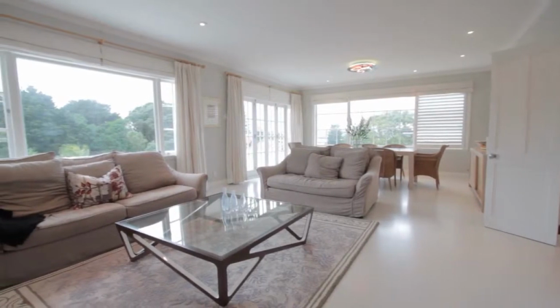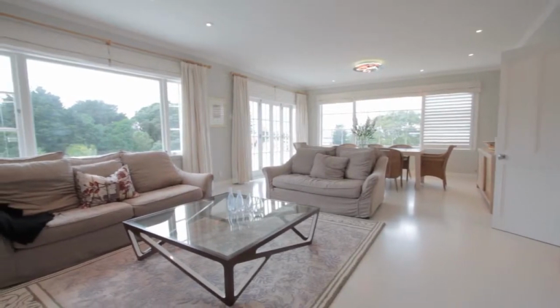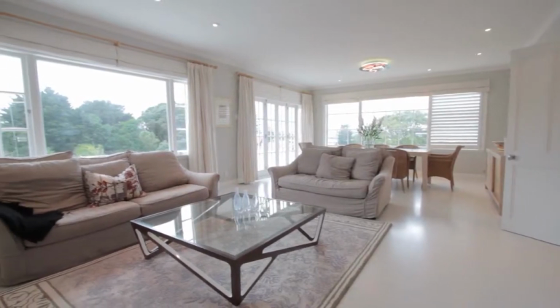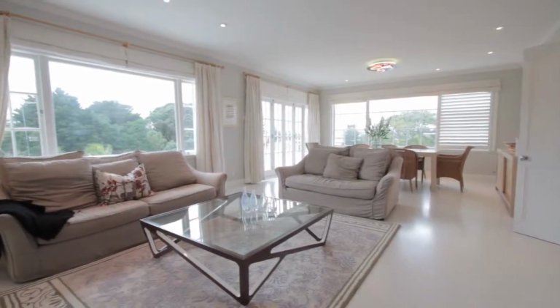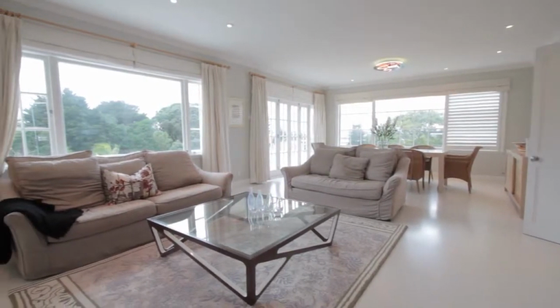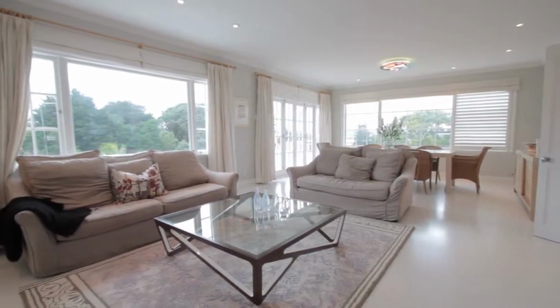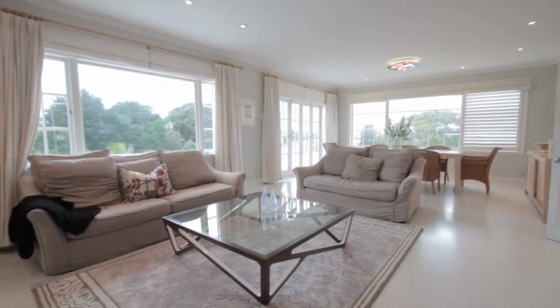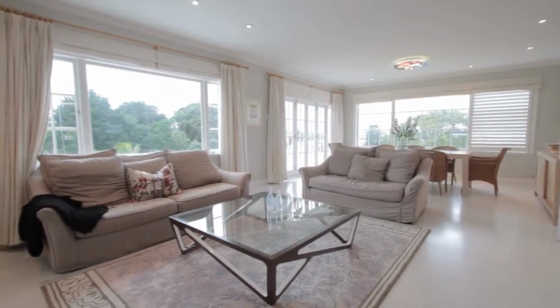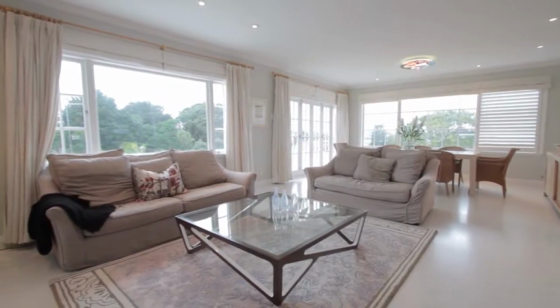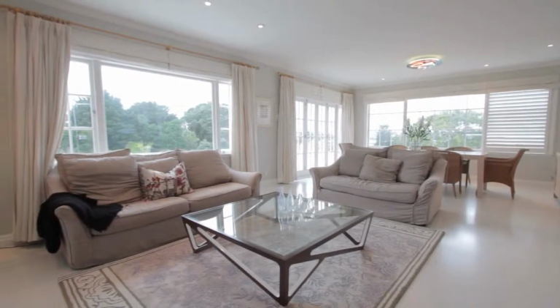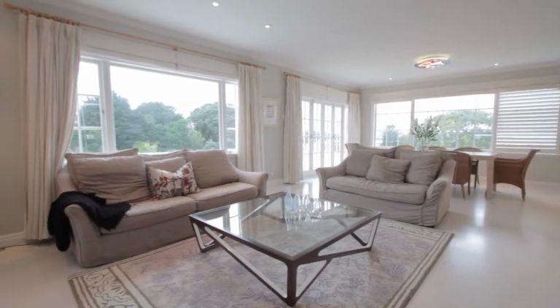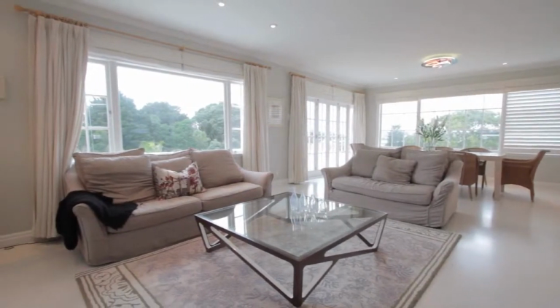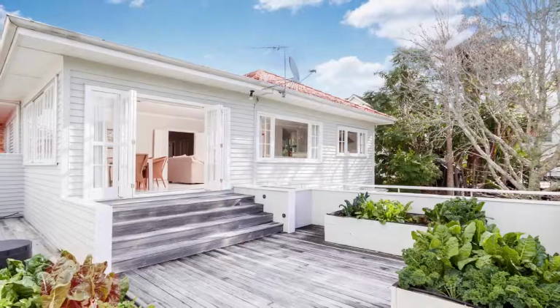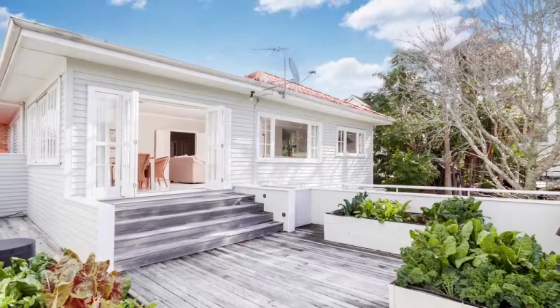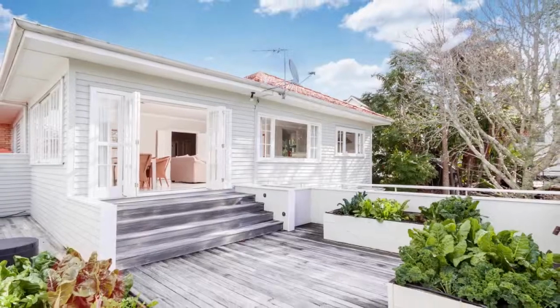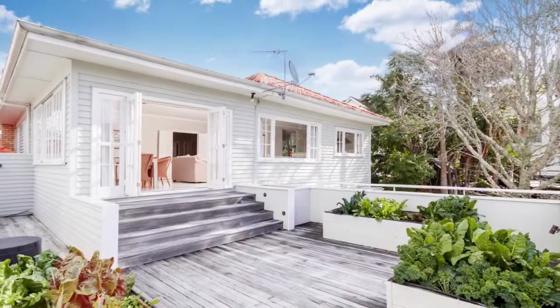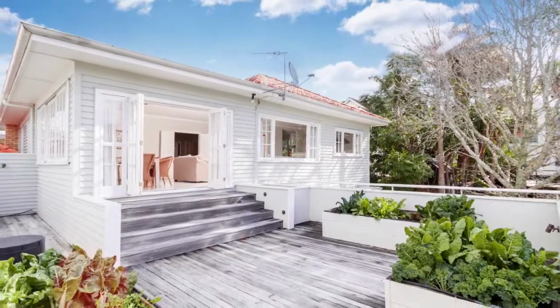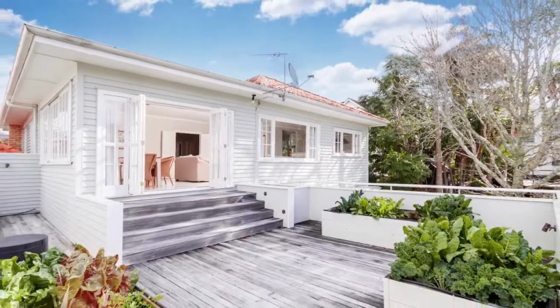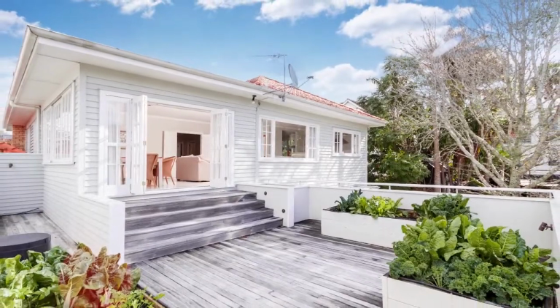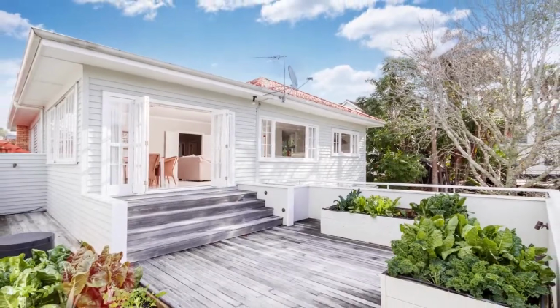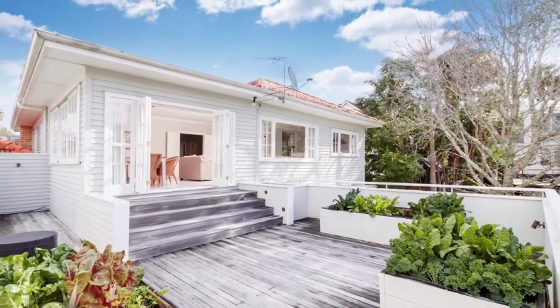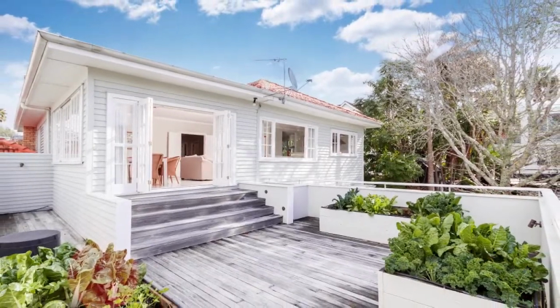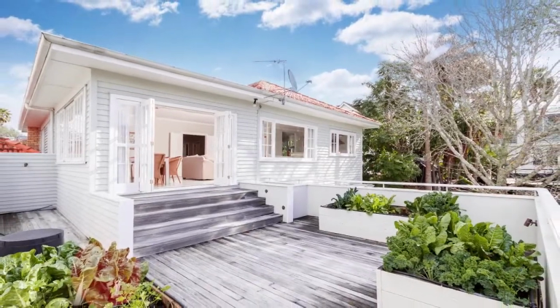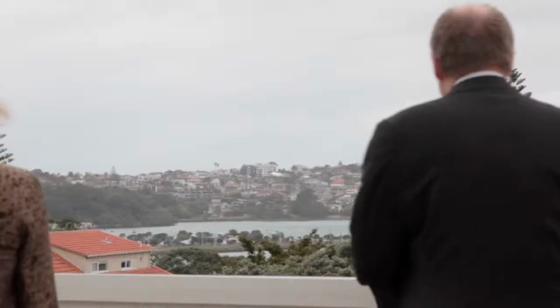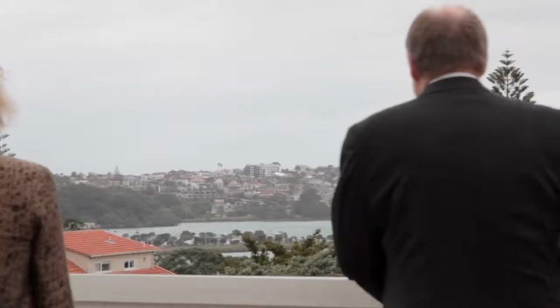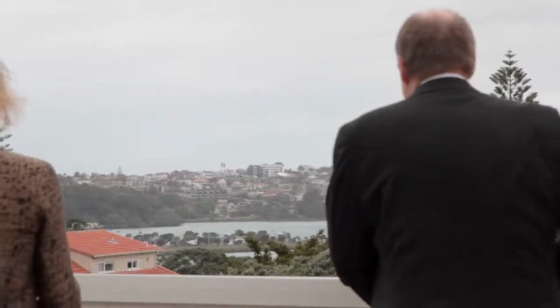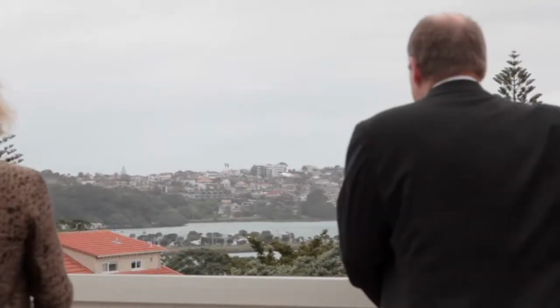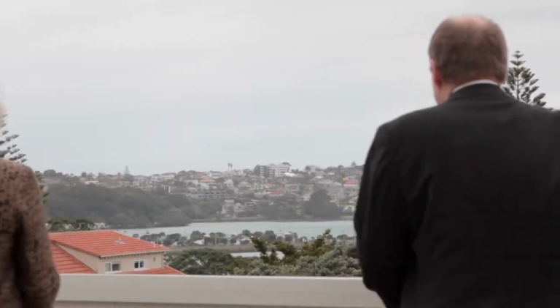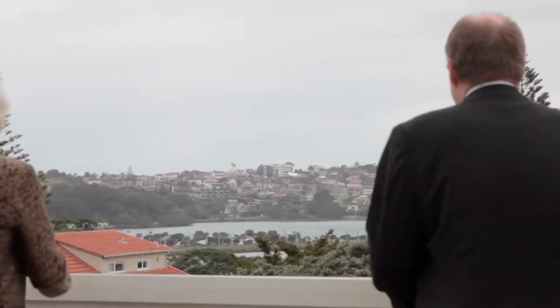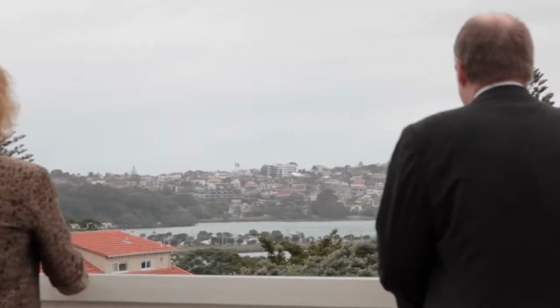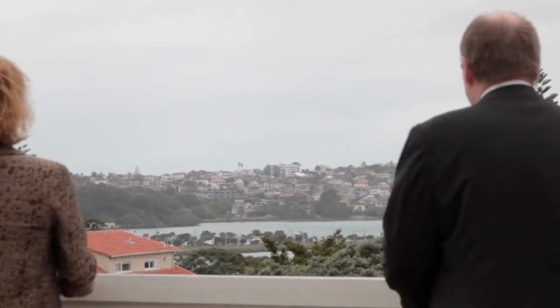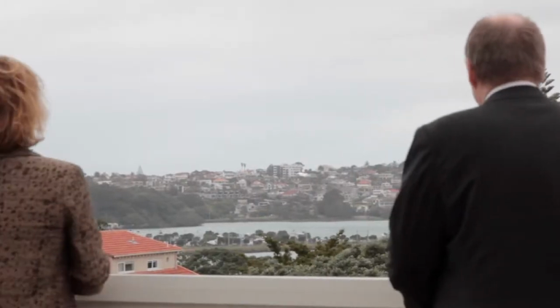This is a space to die for, isn't it? Oh, it is gorgeous. I mean, you're perched above the valley here and you've got those gorgeous views out to Hobson Bay.